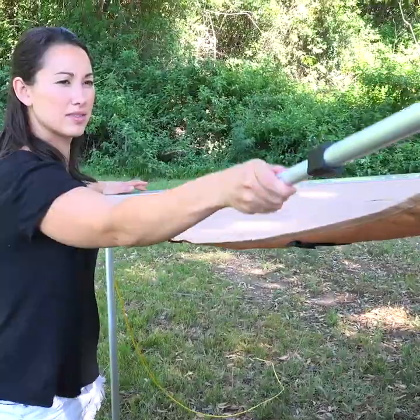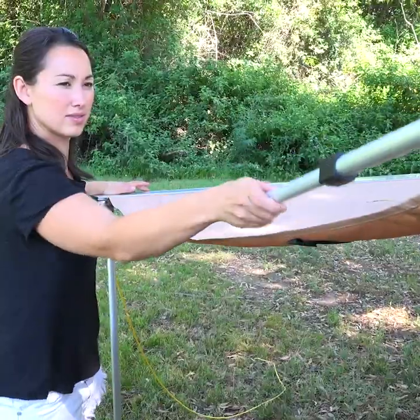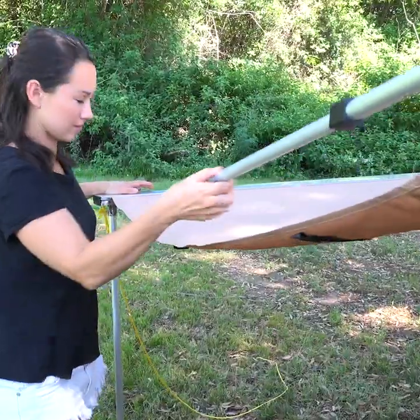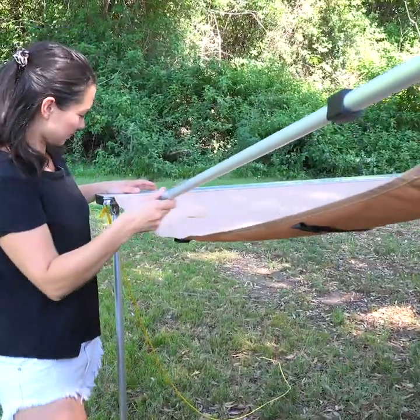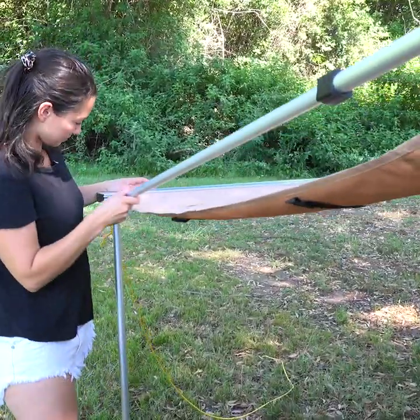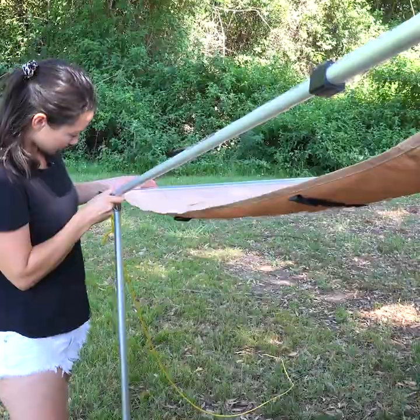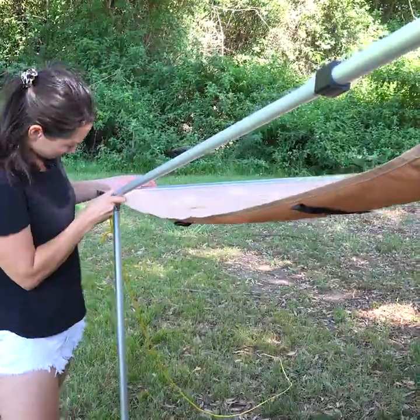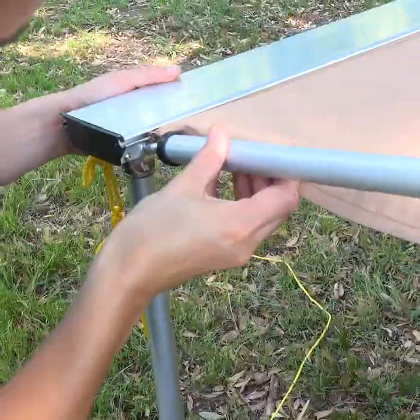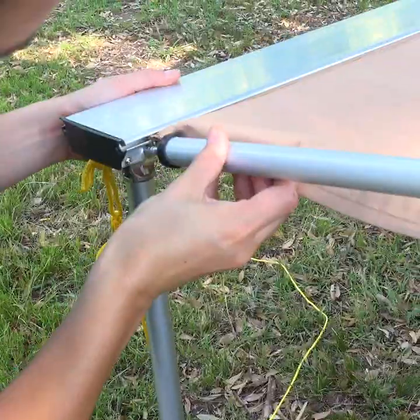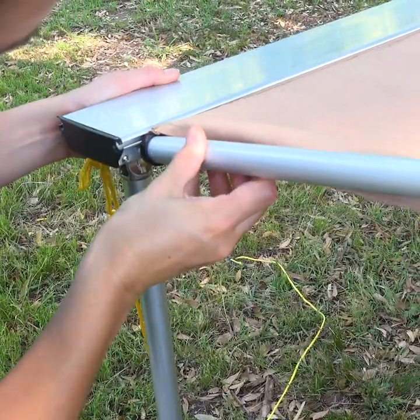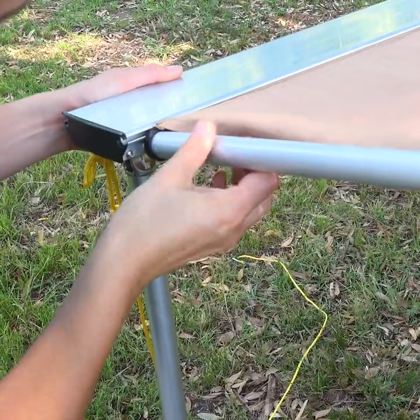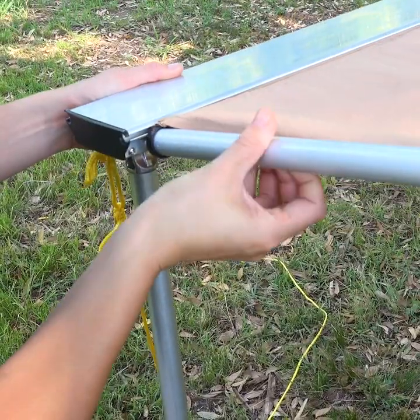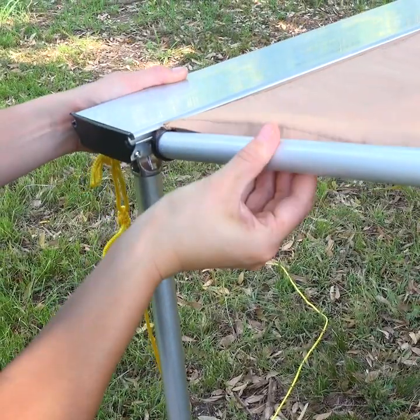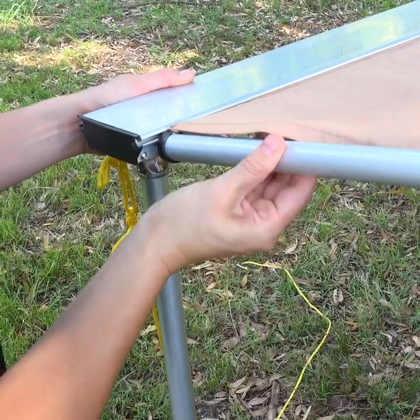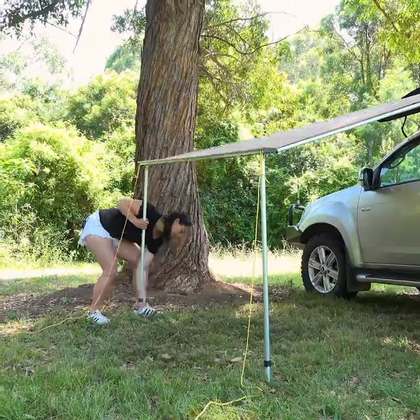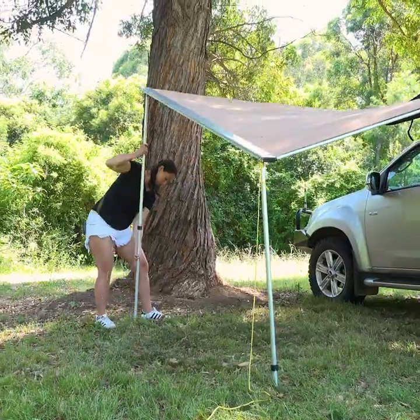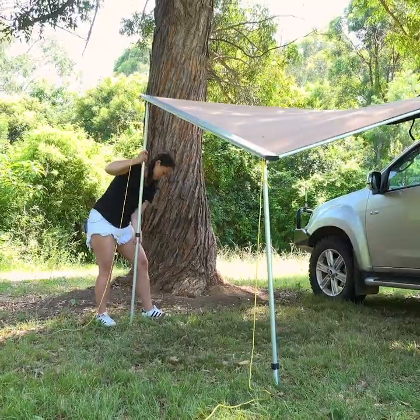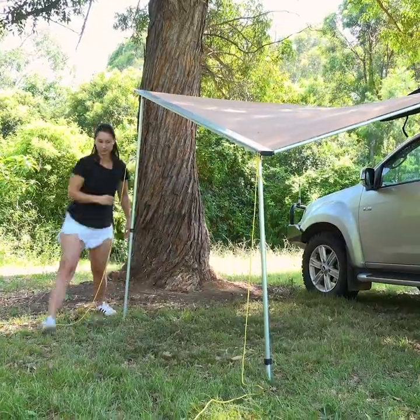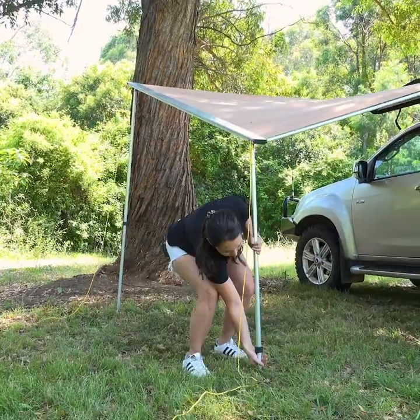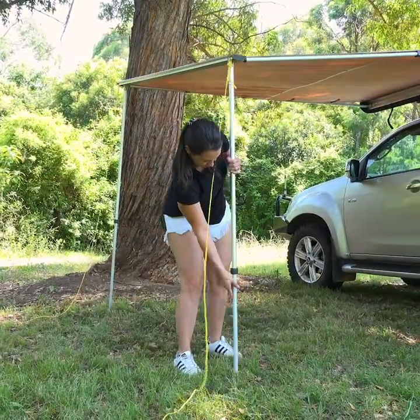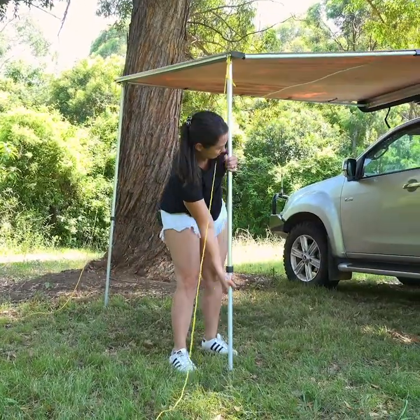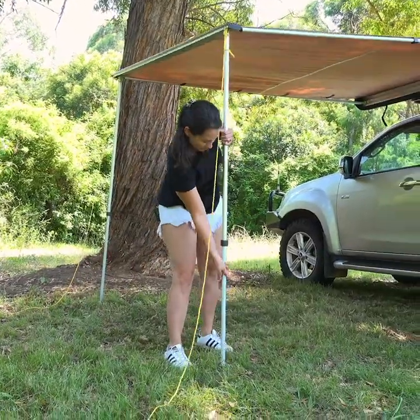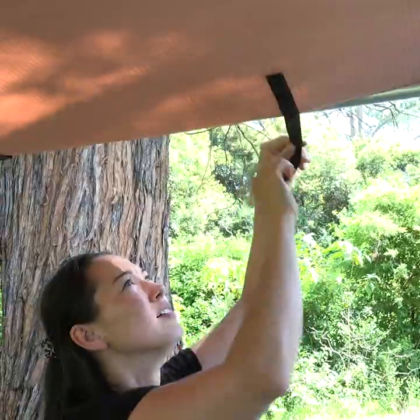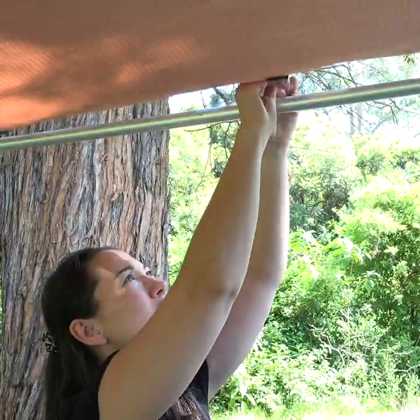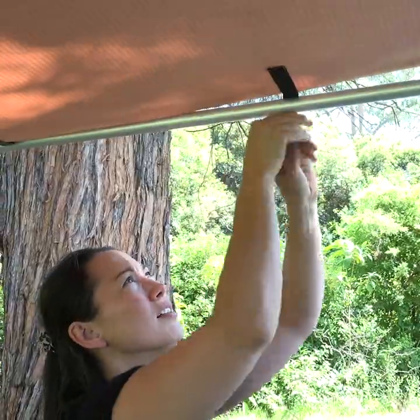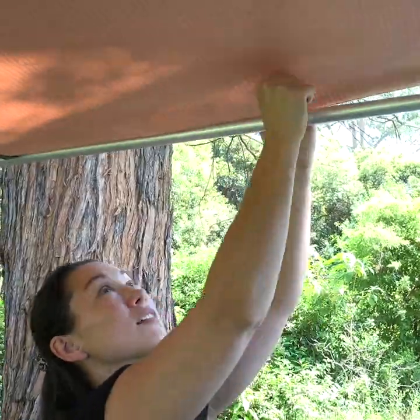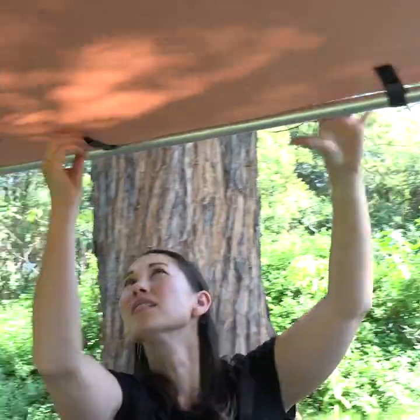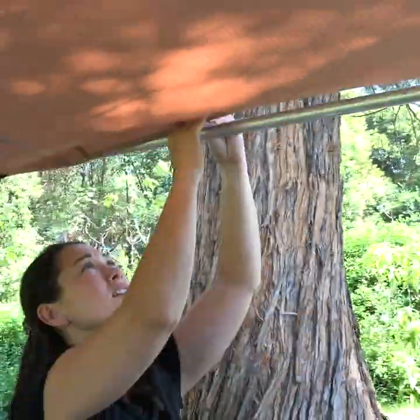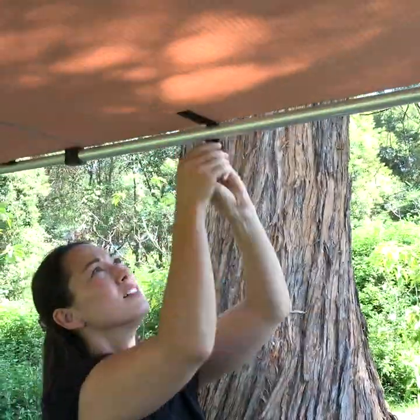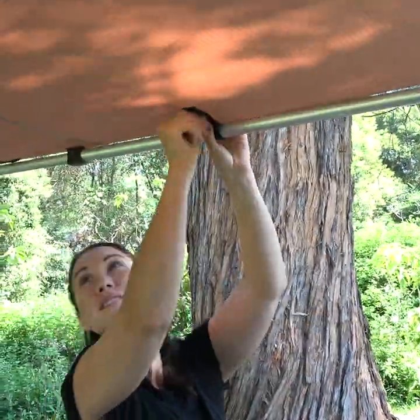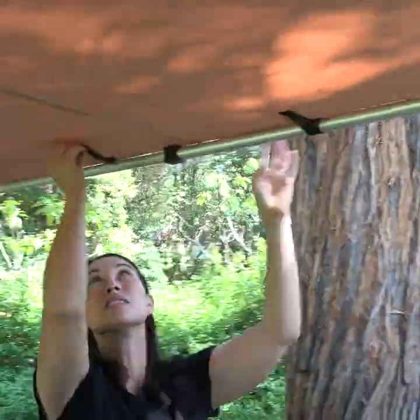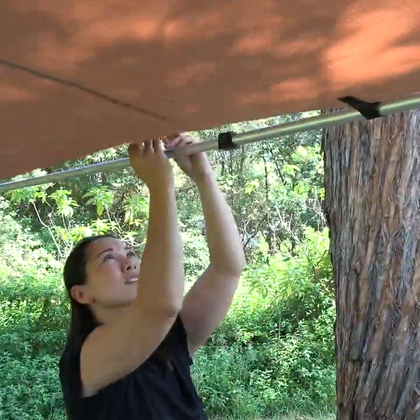Twist and extend the outrigger until the awning is tight. Extend the legs, tie the velcro straps and you're done.